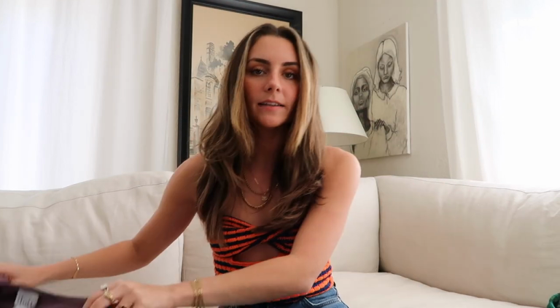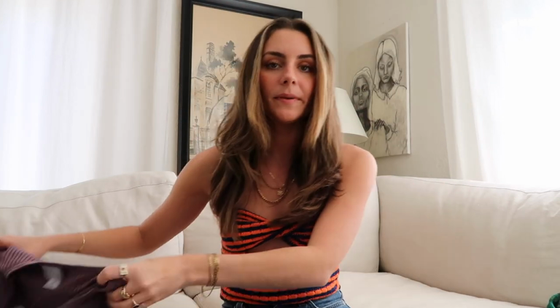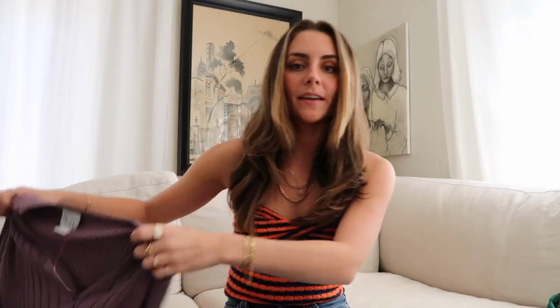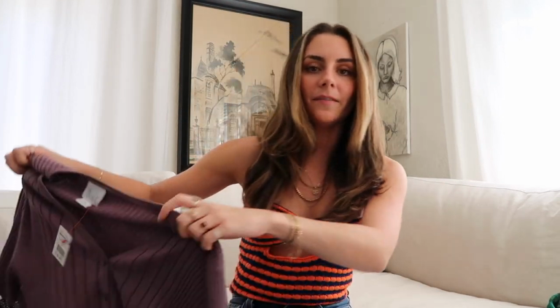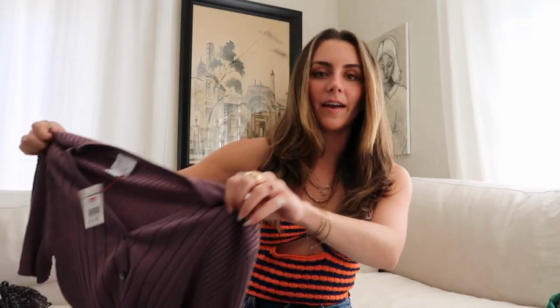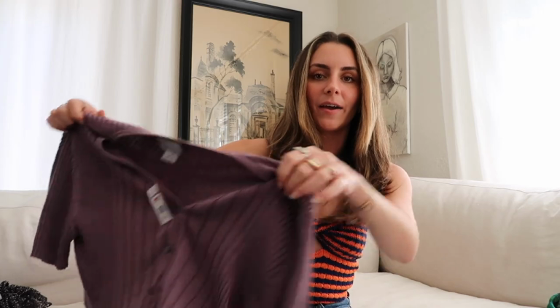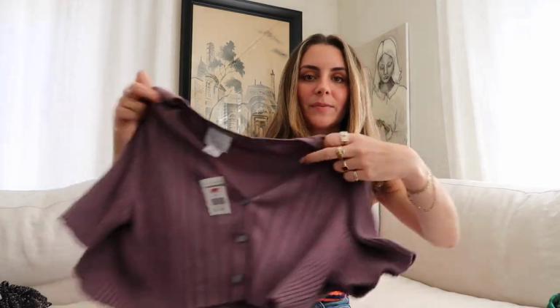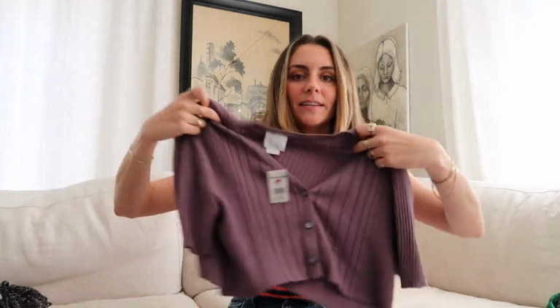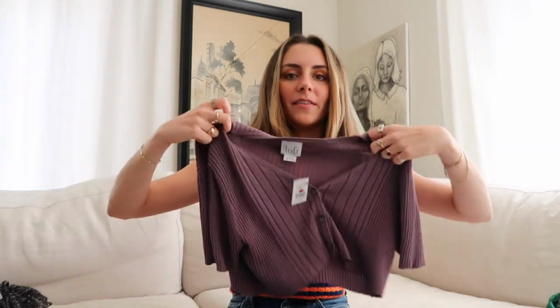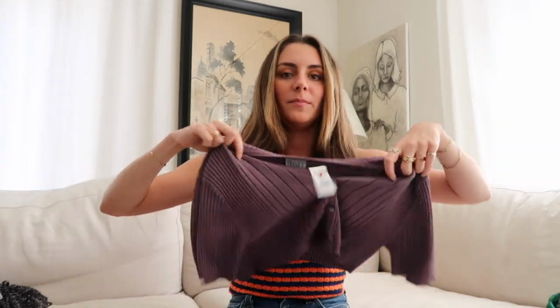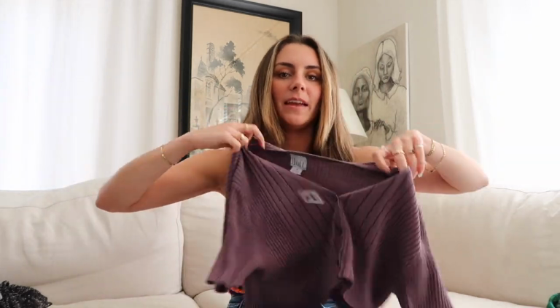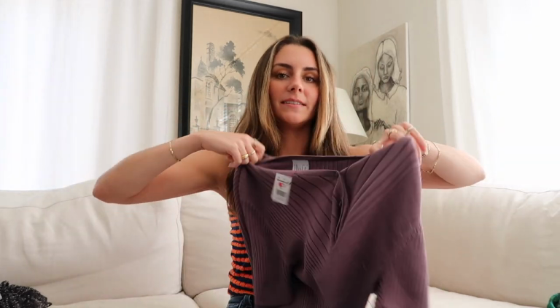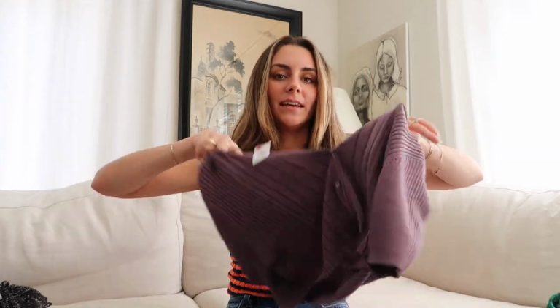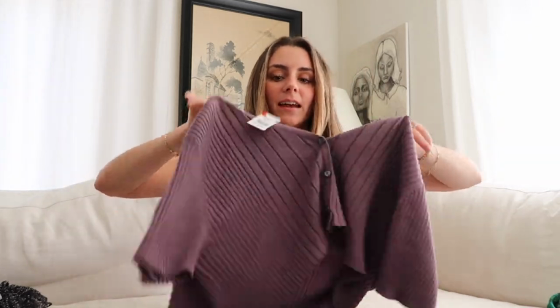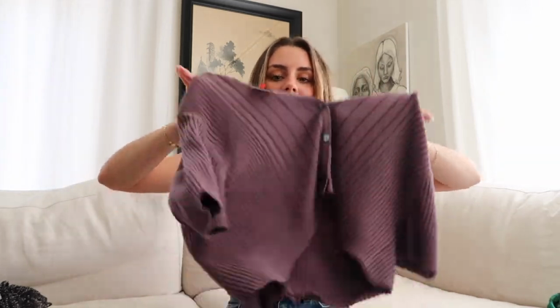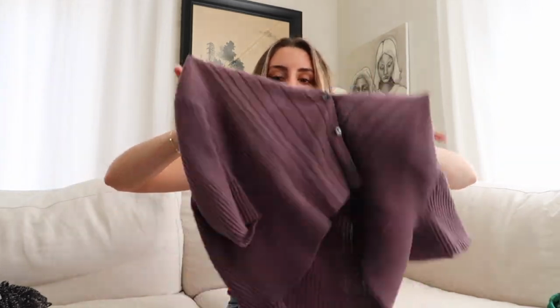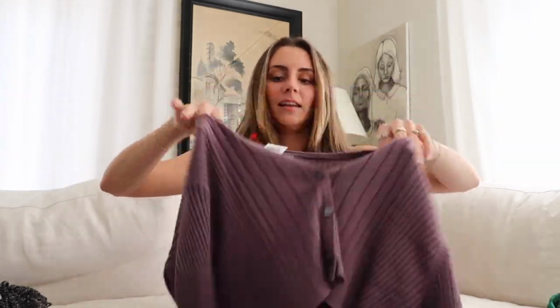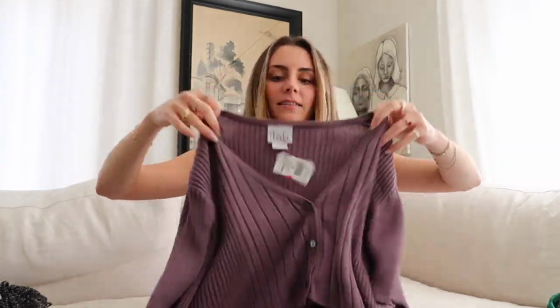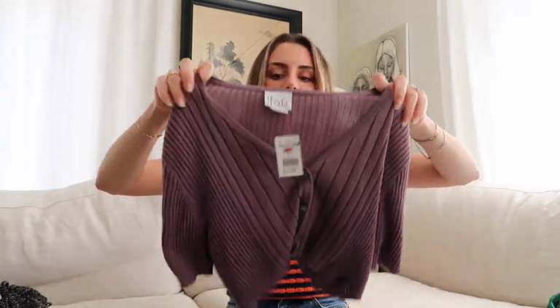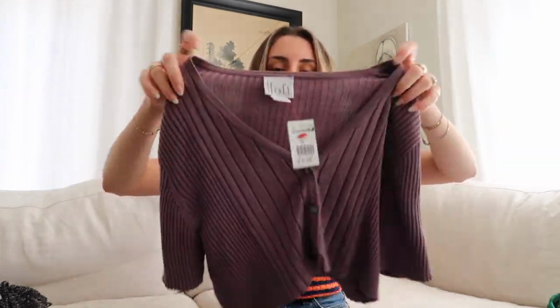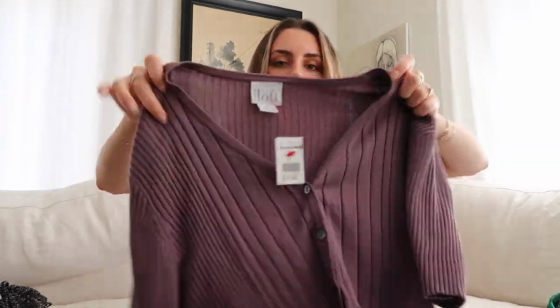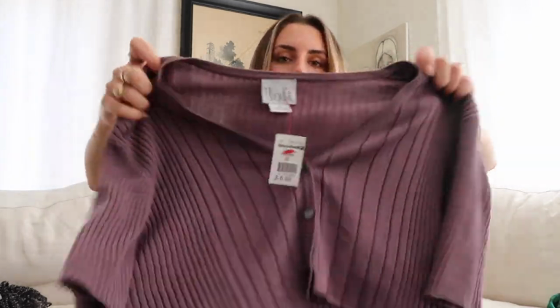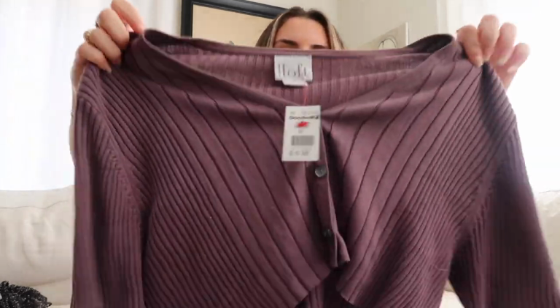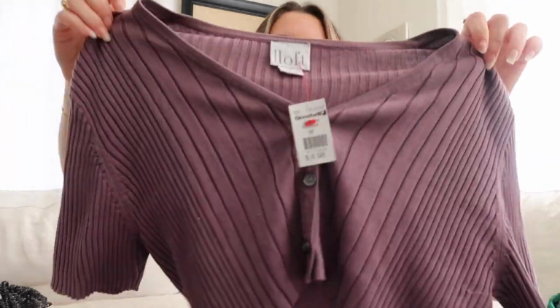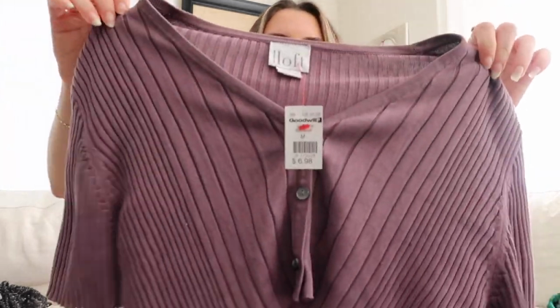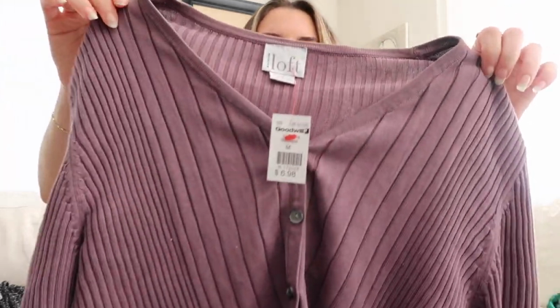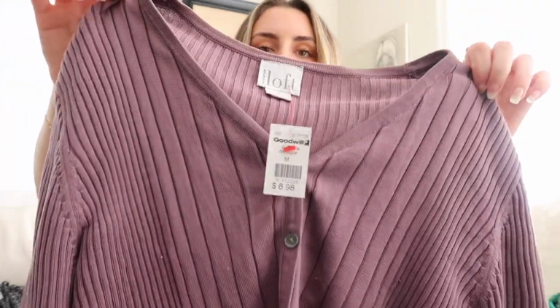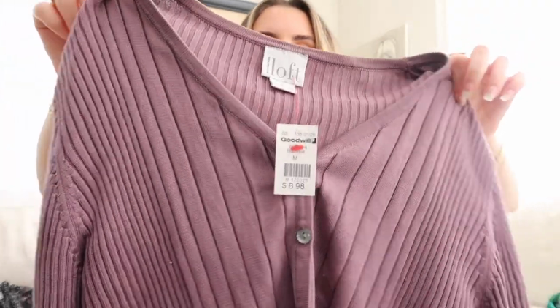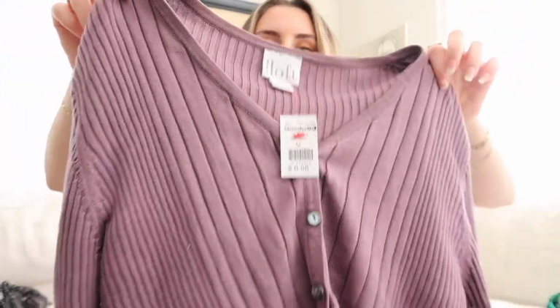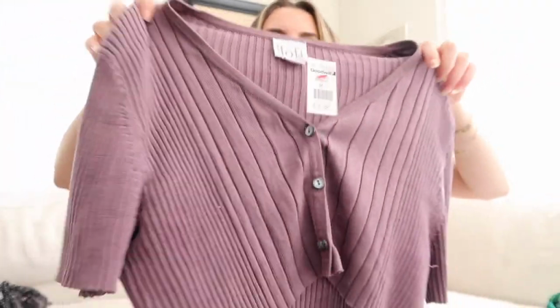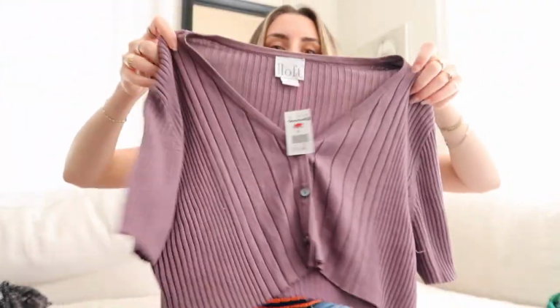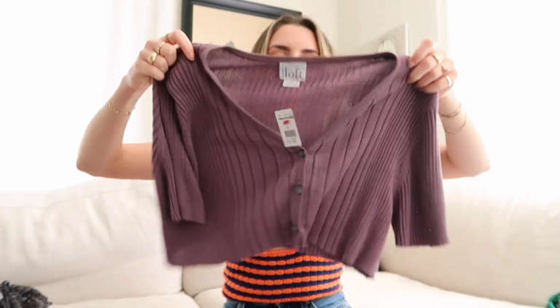The next piece I found was another basic — it is Ann Taylor. It's this little green...